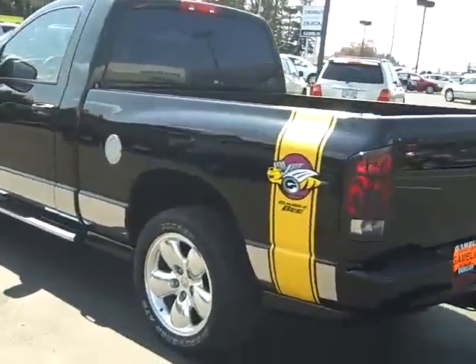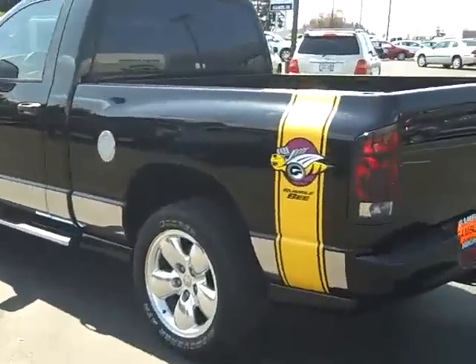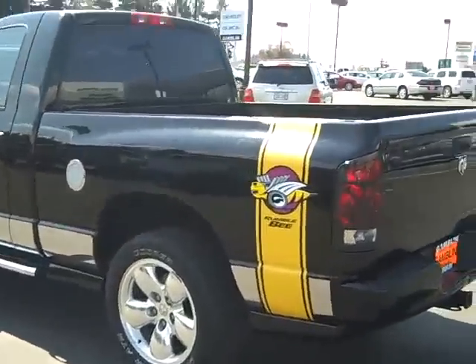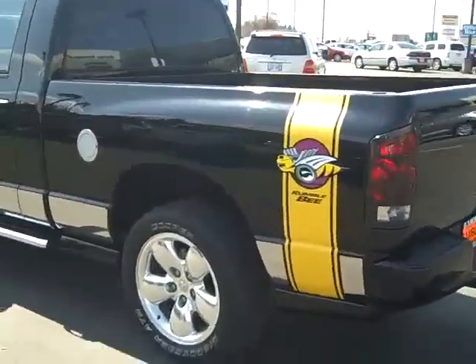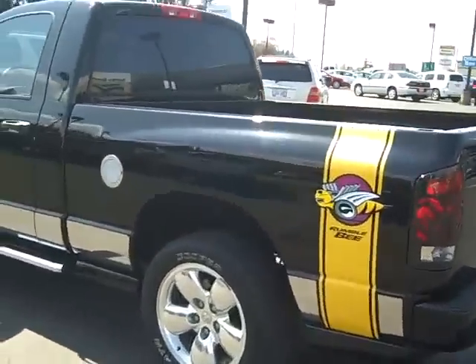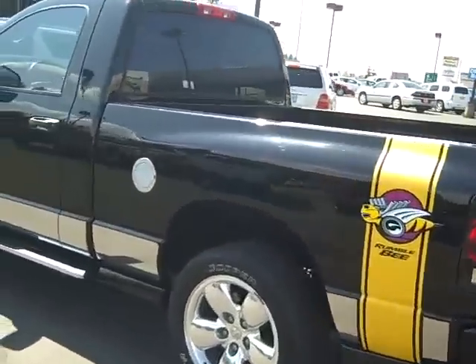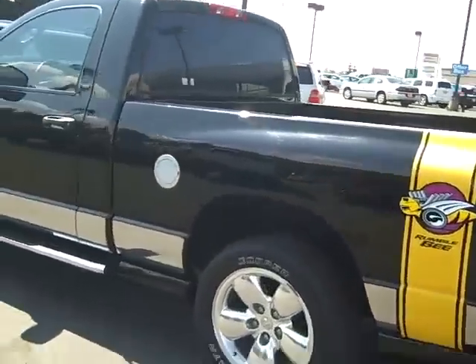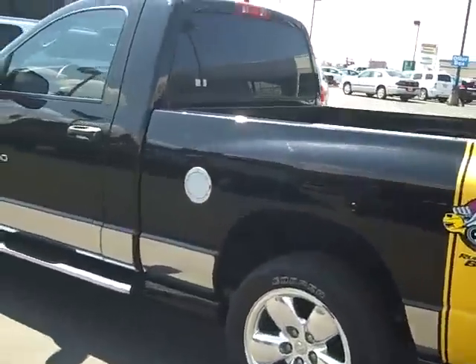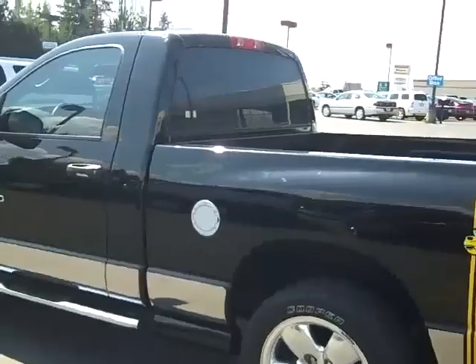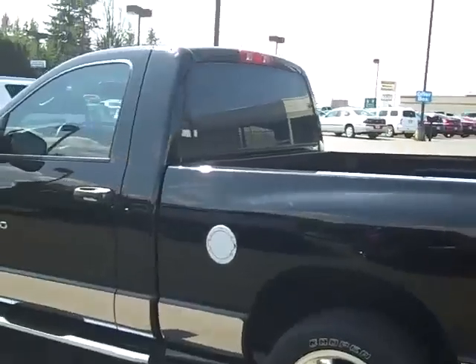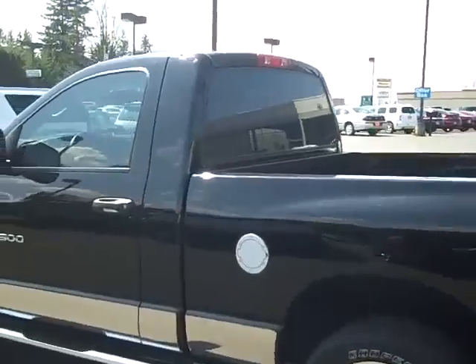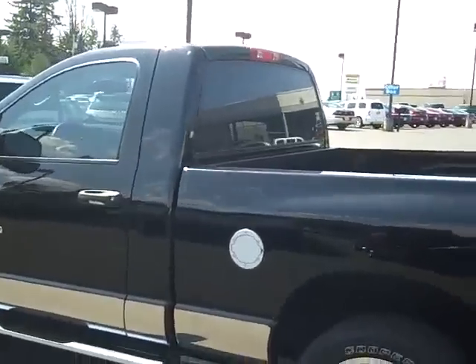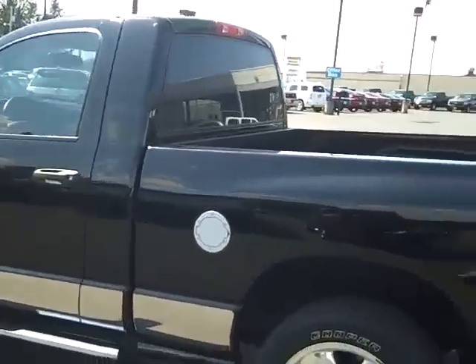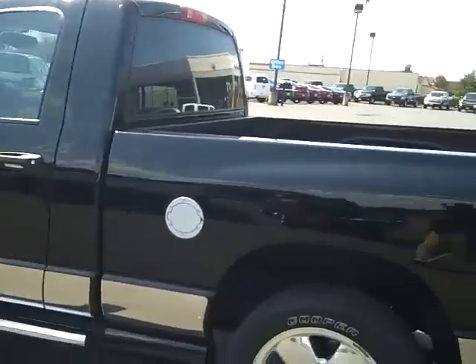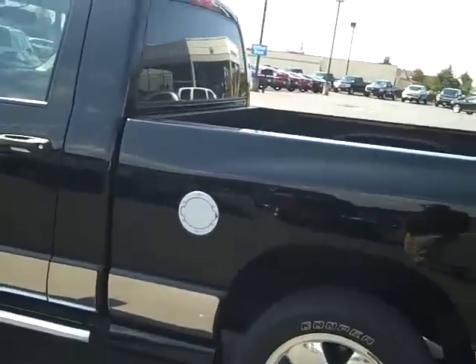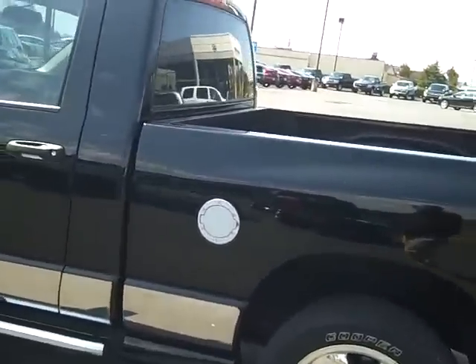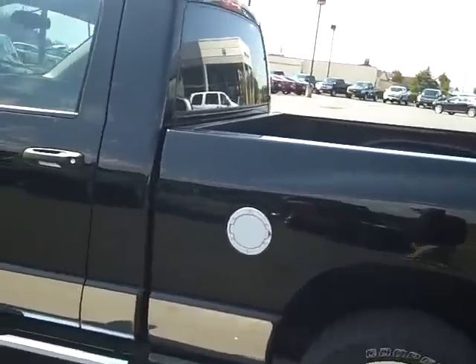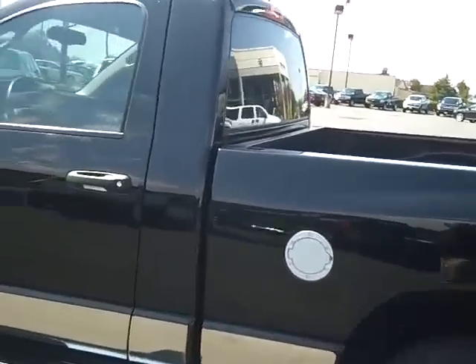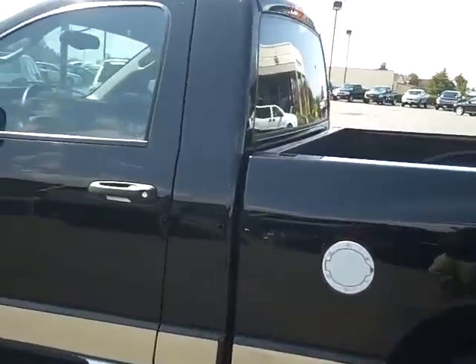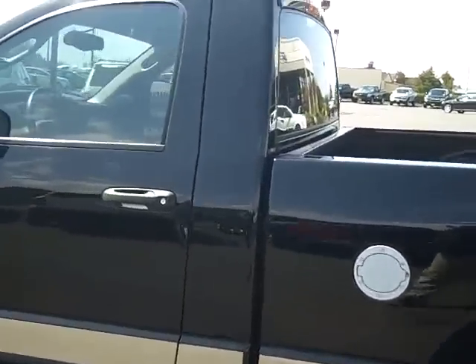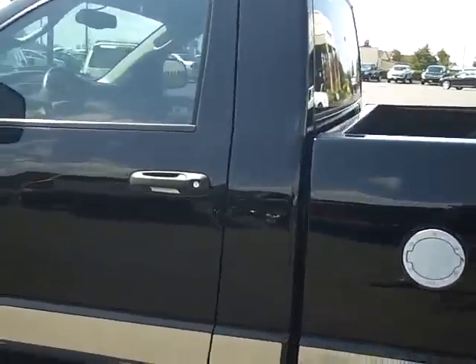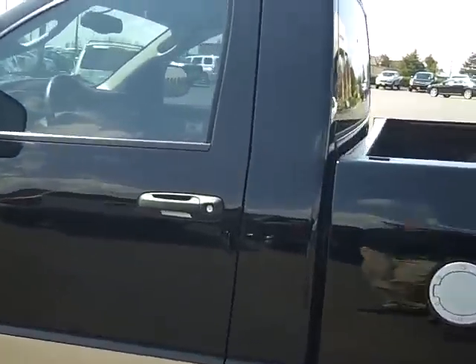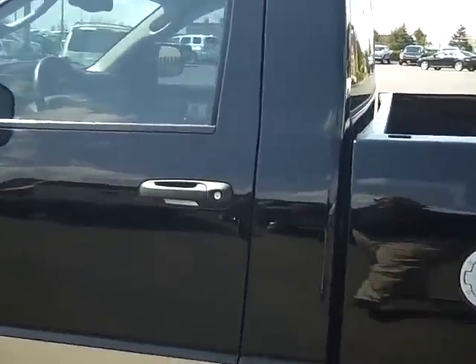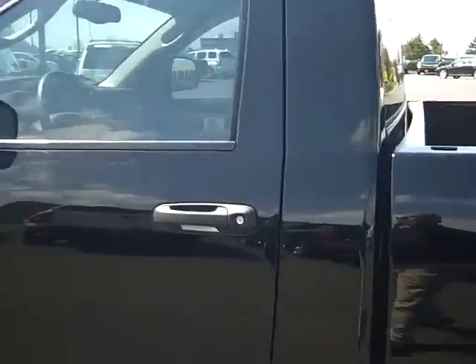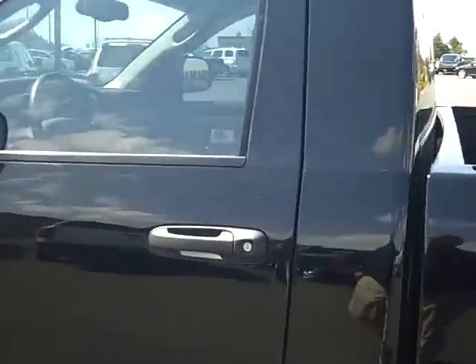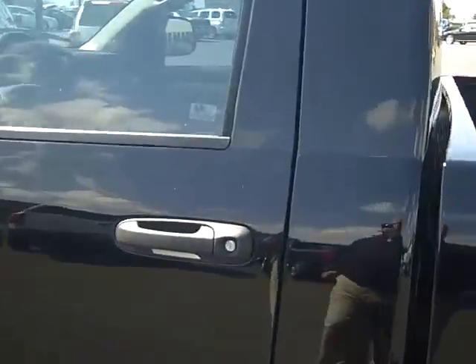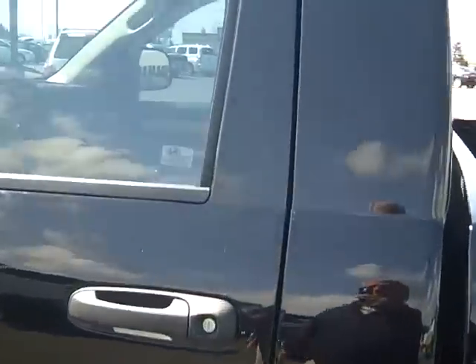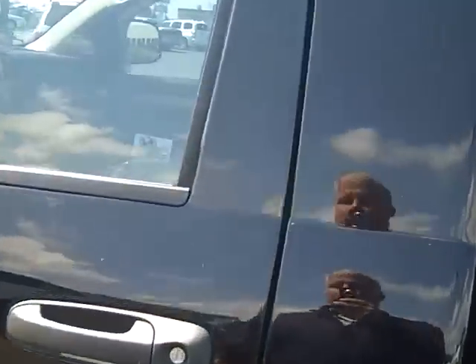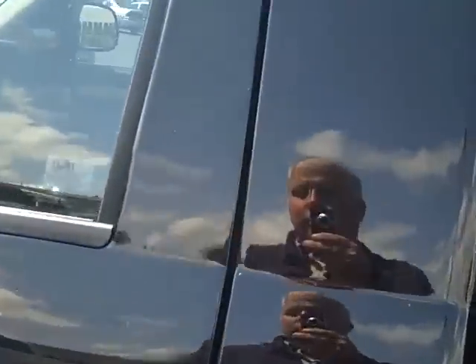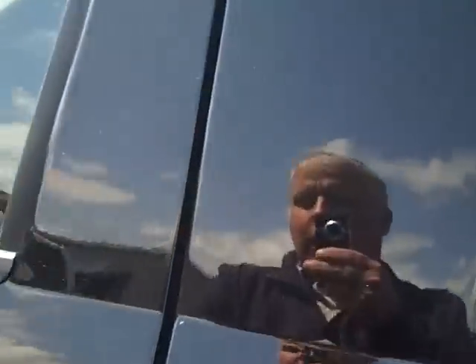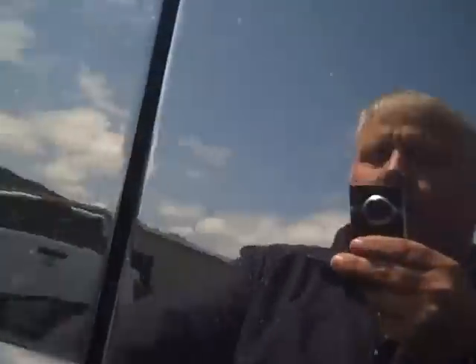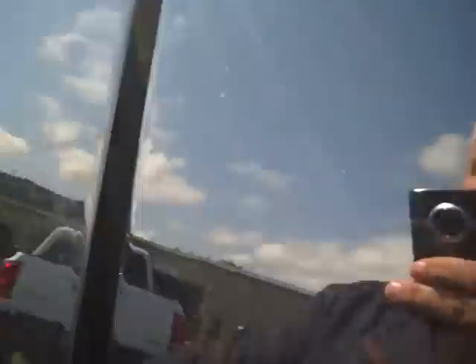Look at it — it's got the tow package, chrome gas cap cover. Let's take a look on the inside here.